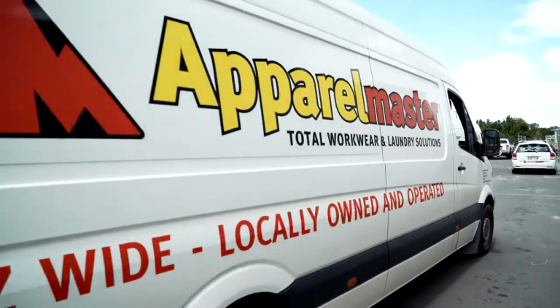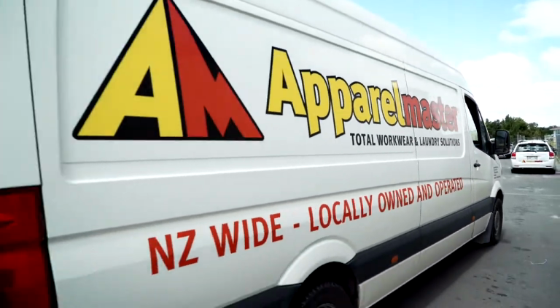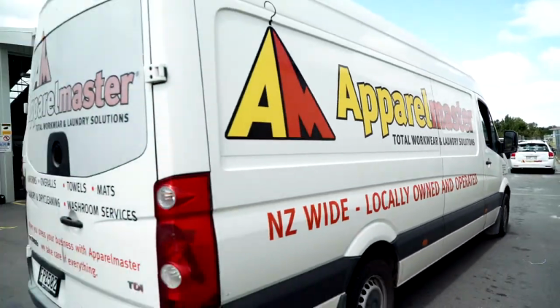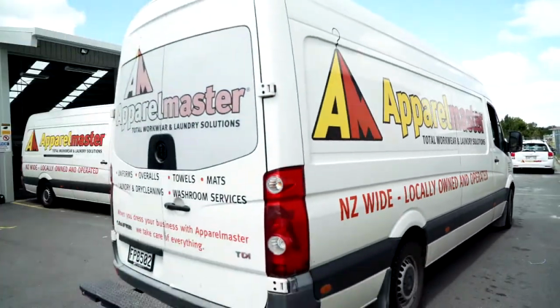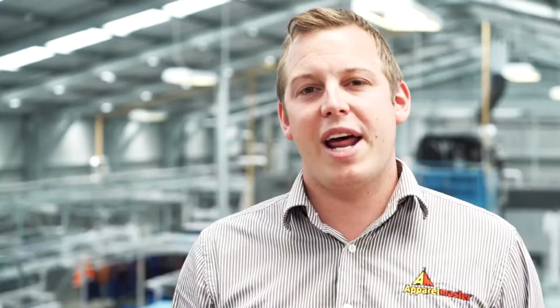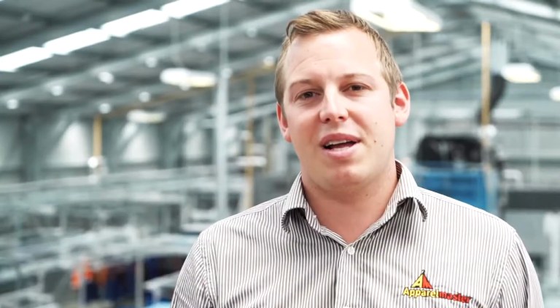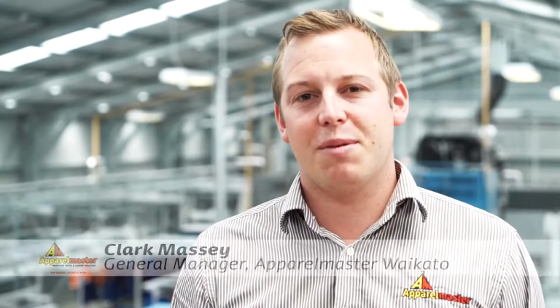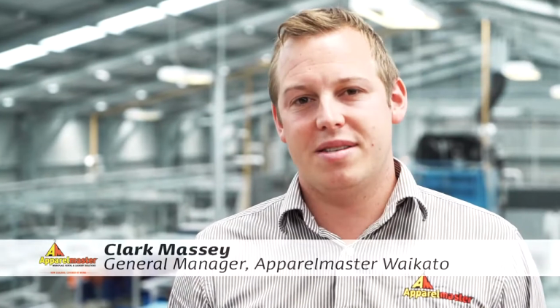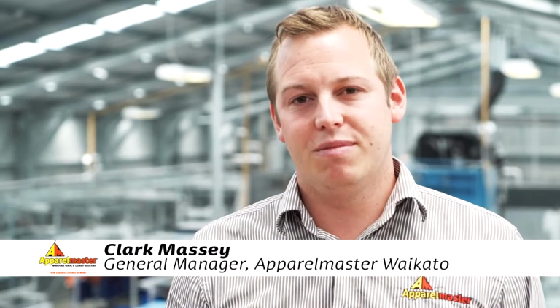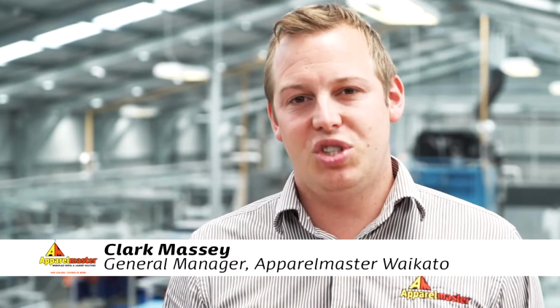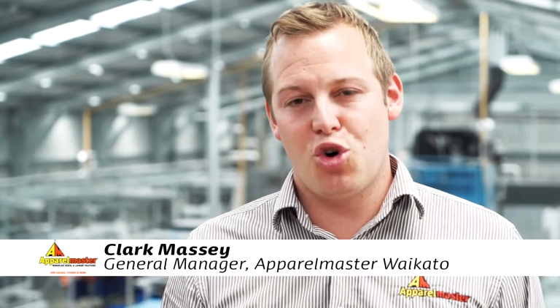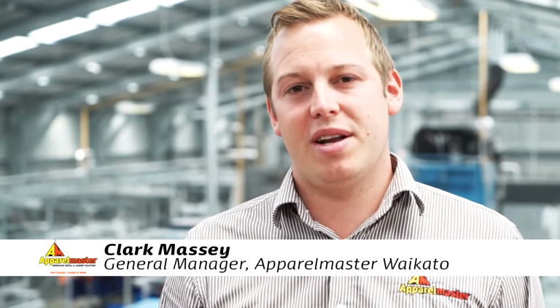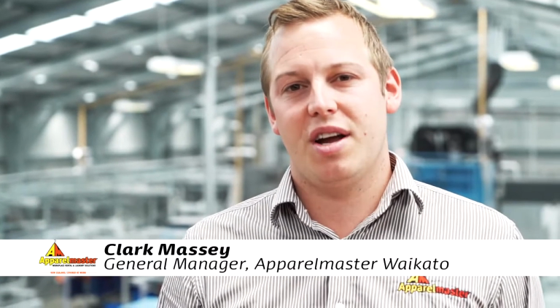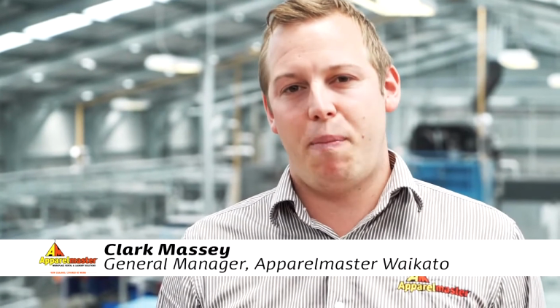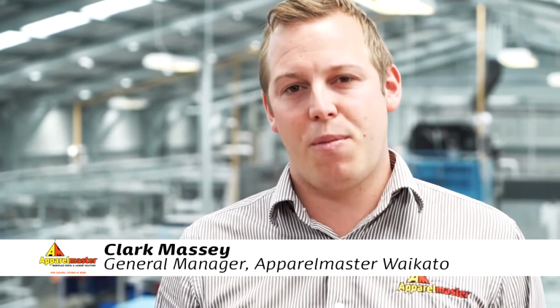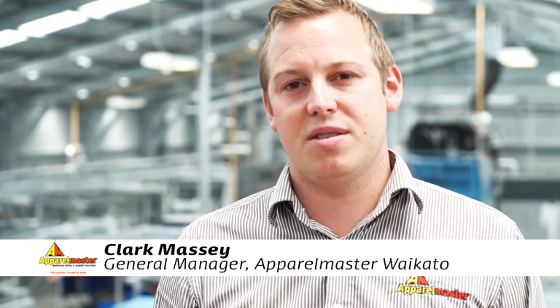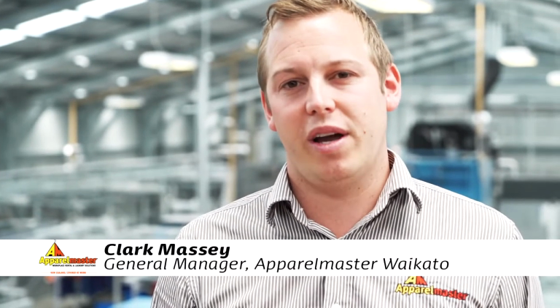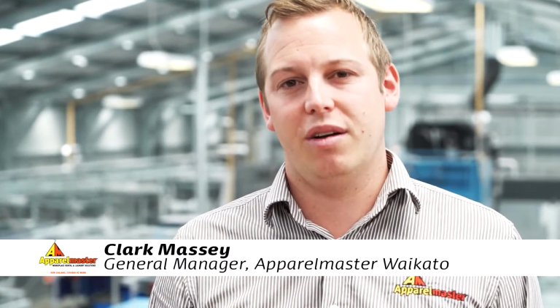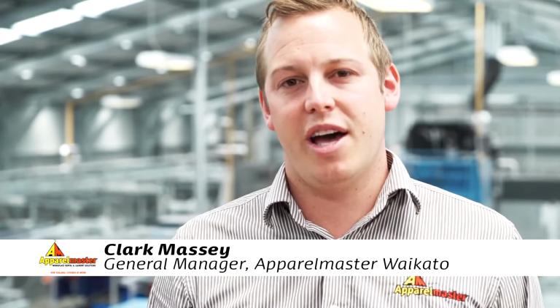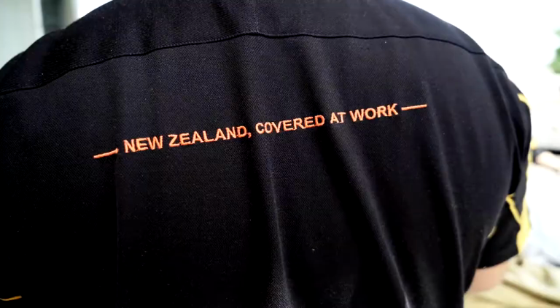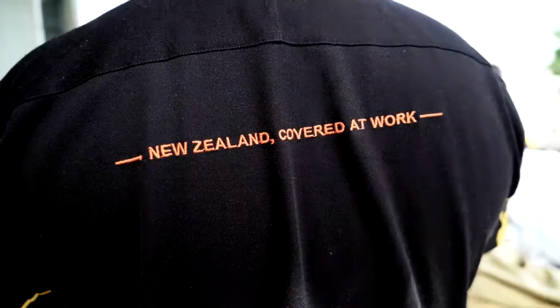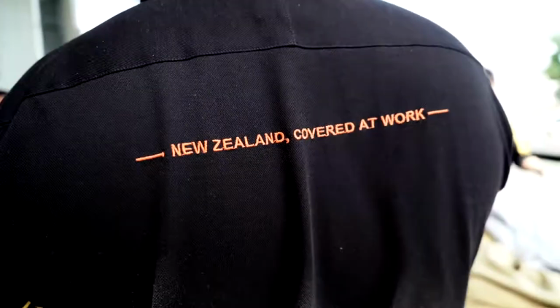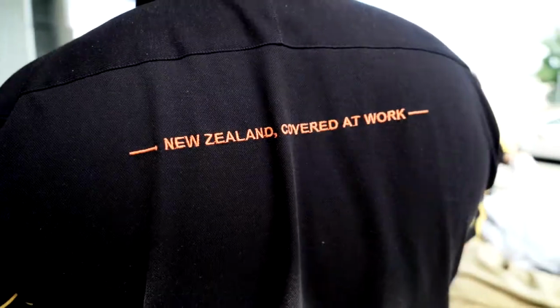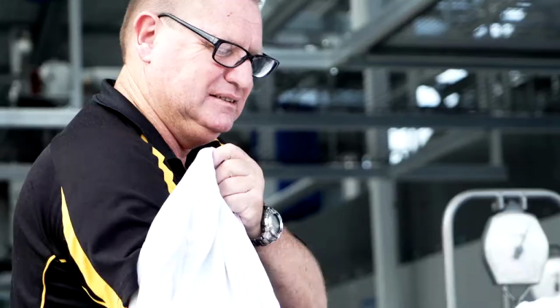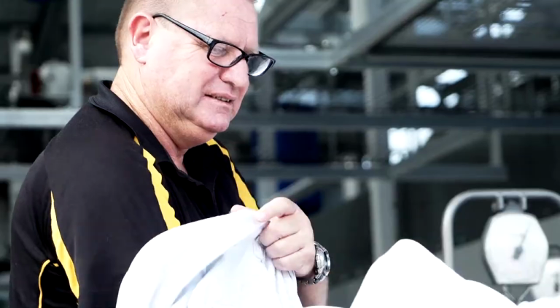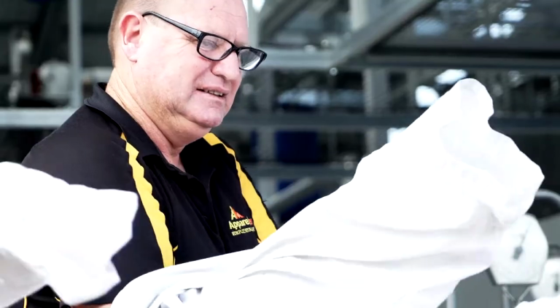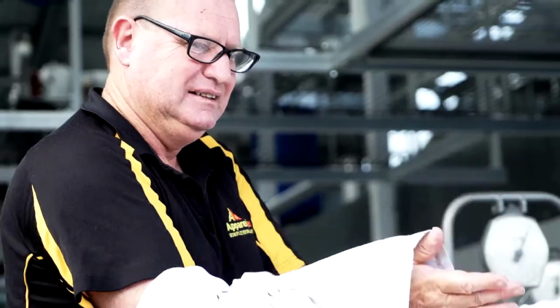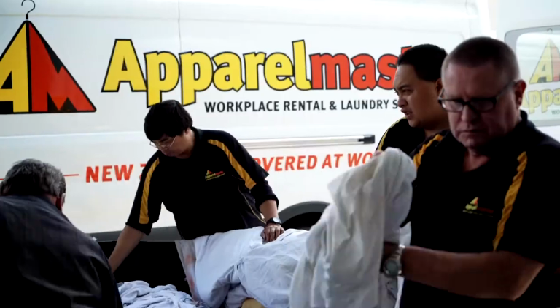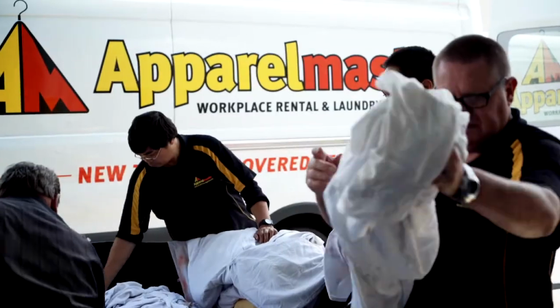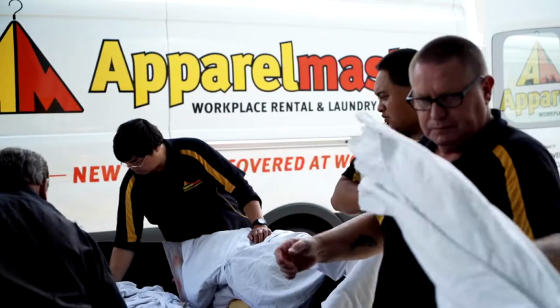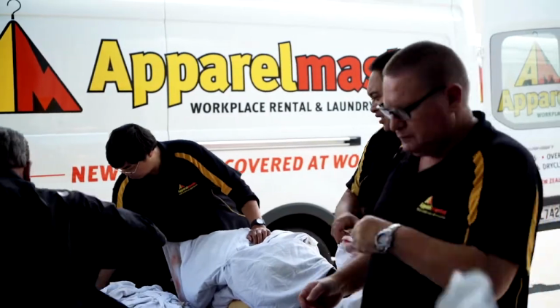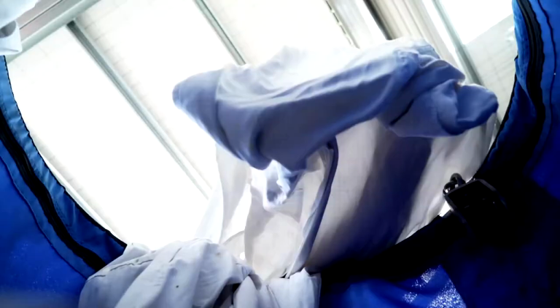Hello, my name's Clark Massey, General Manager of Apparel Master Waikato, and I'd like to welcome you on this brief tour of our site here in Hamilton.